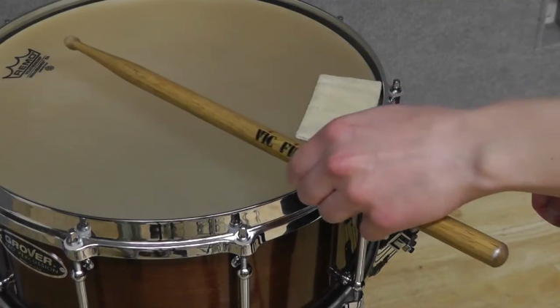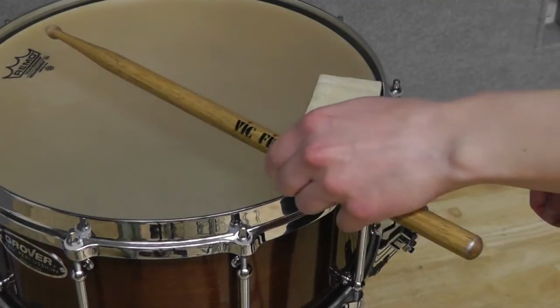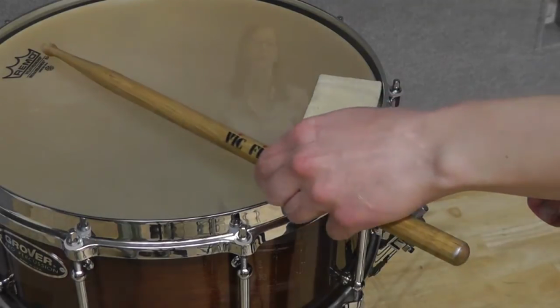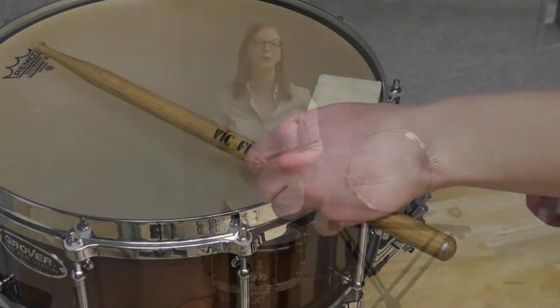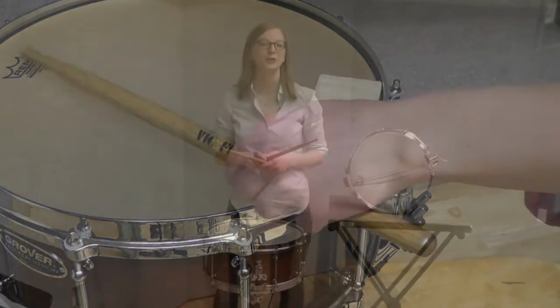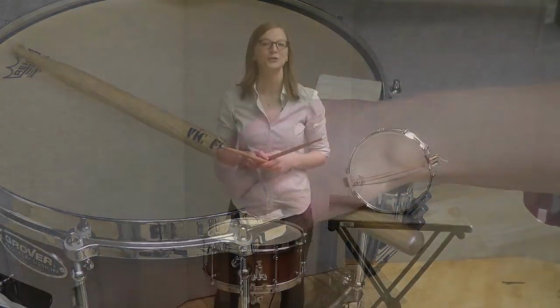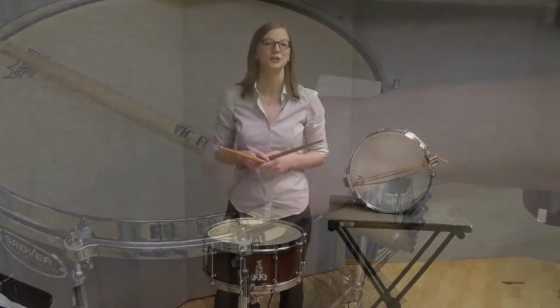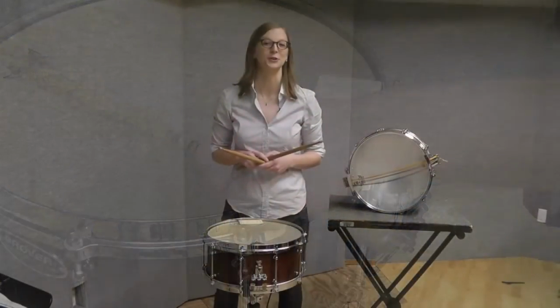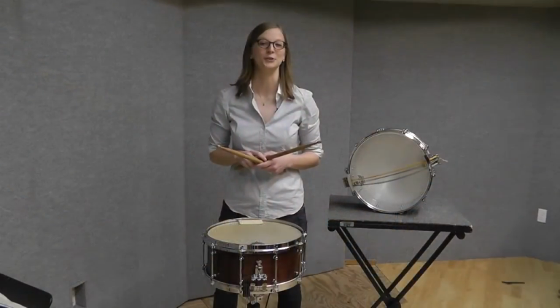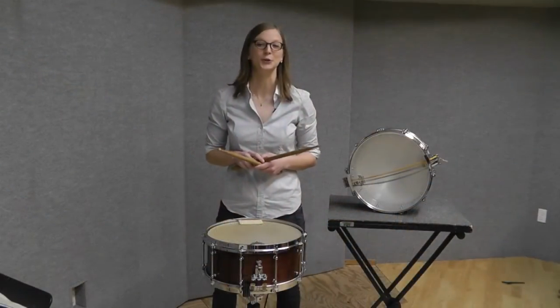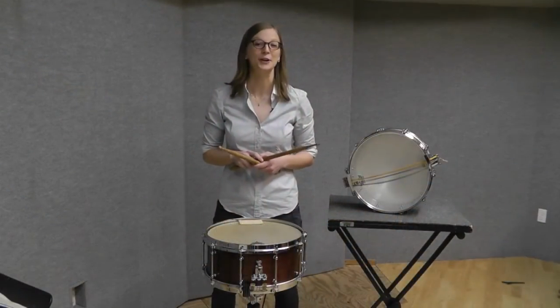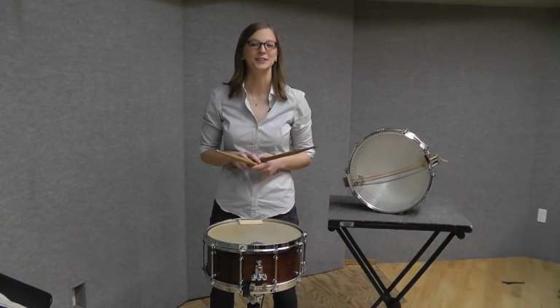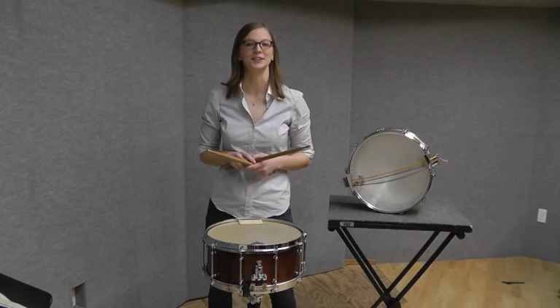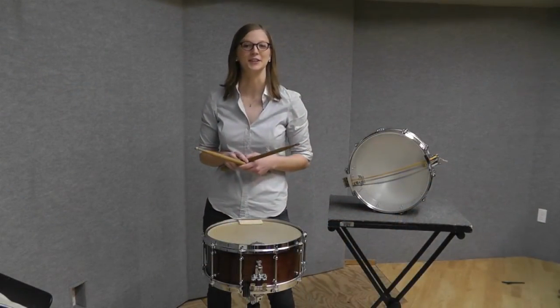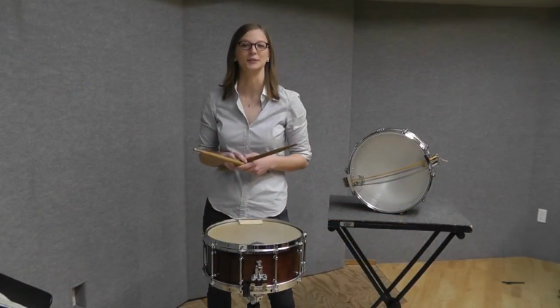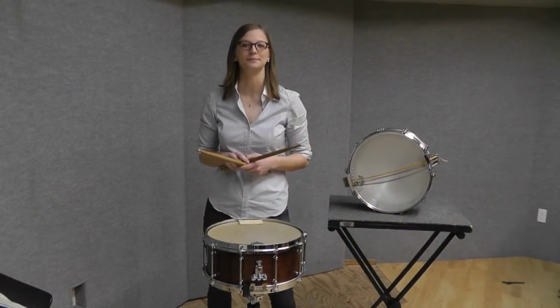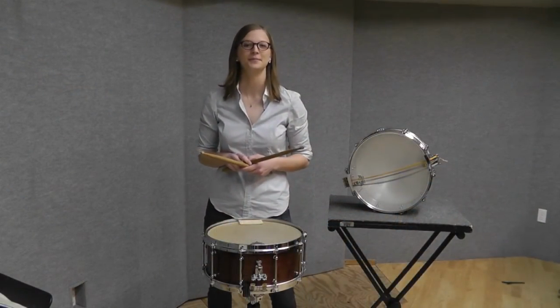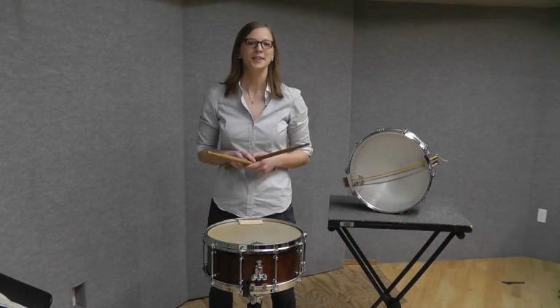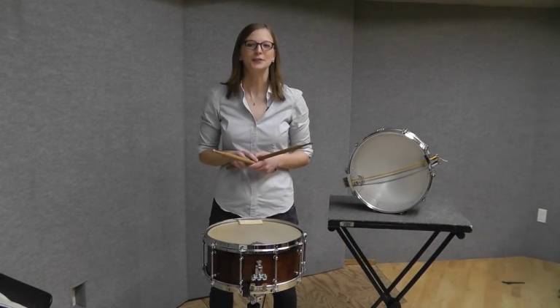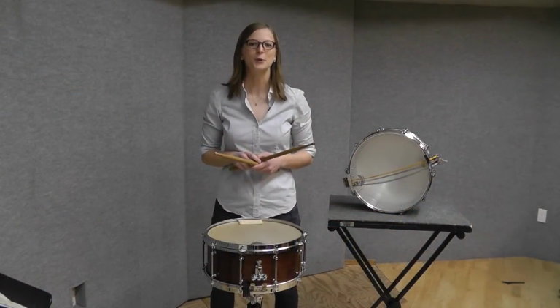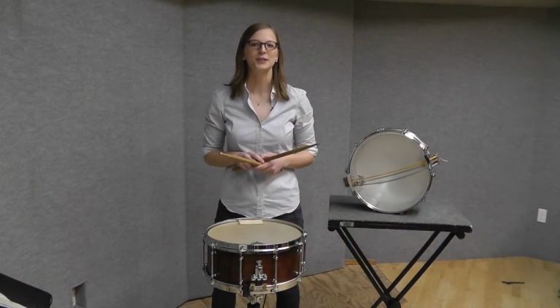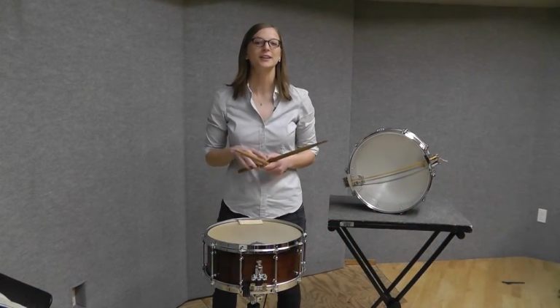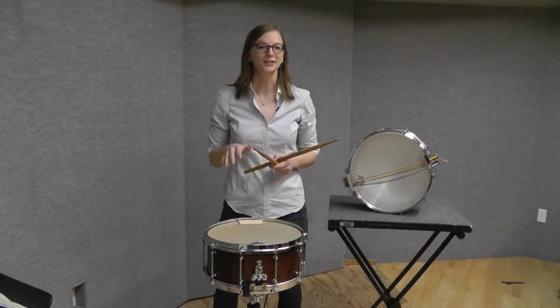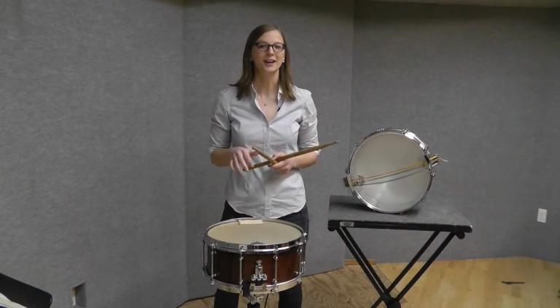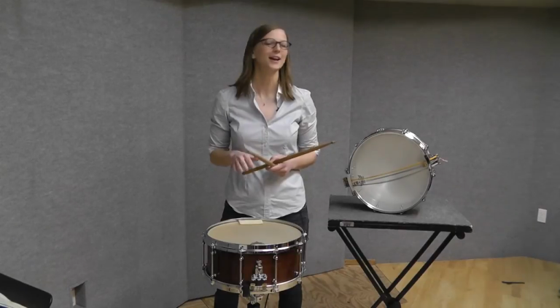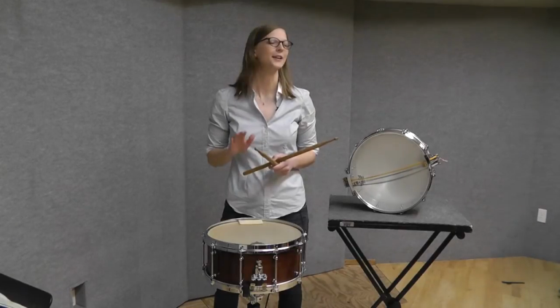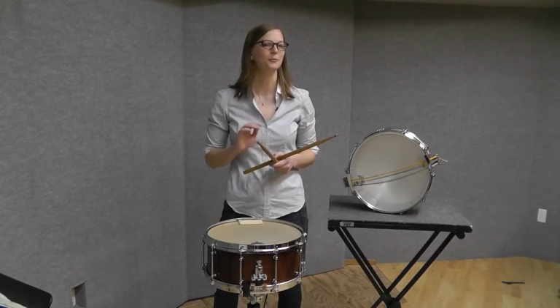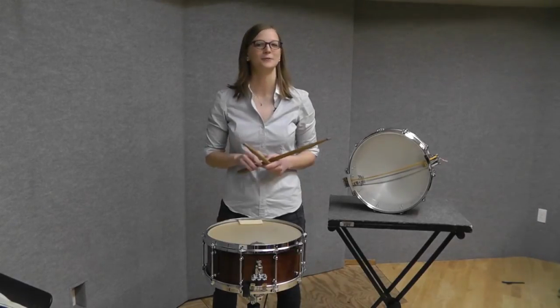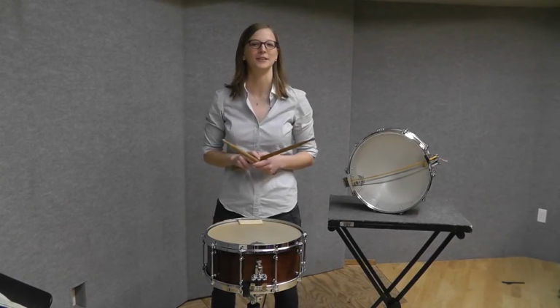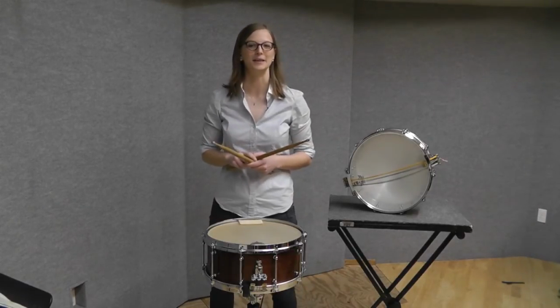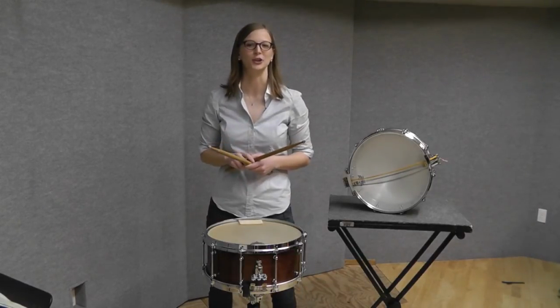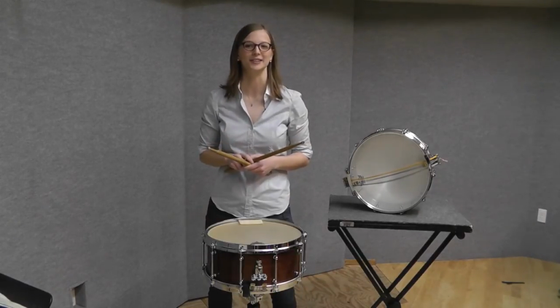And that's how to adjust your snare strainer for a great sounding snare drum. Thanks for watching, good luck, and don't be afraid to keep adjusting.